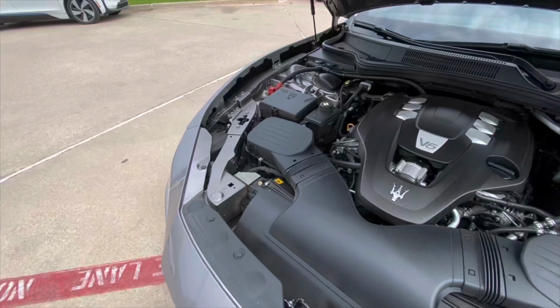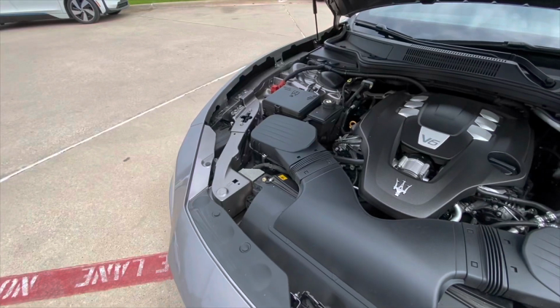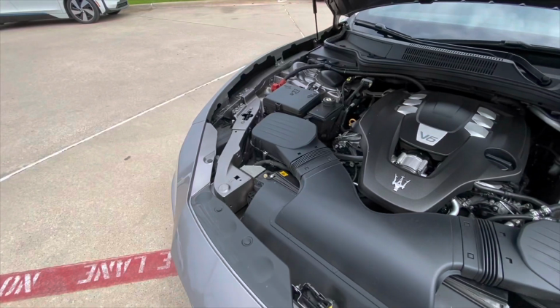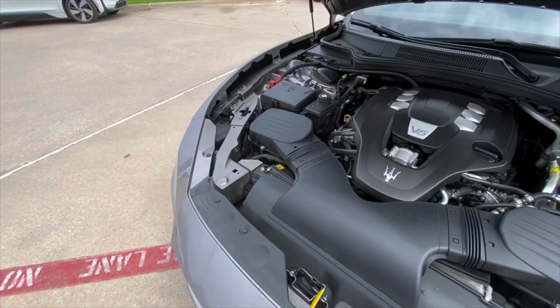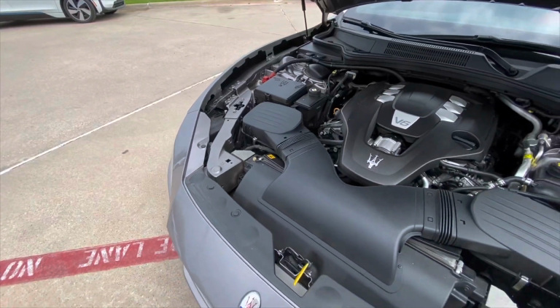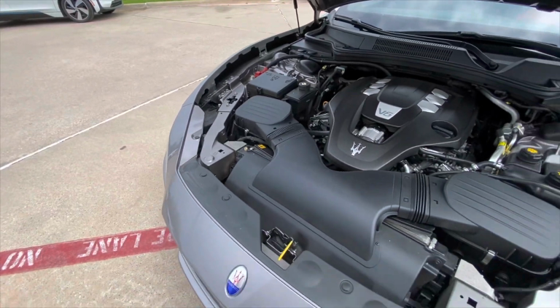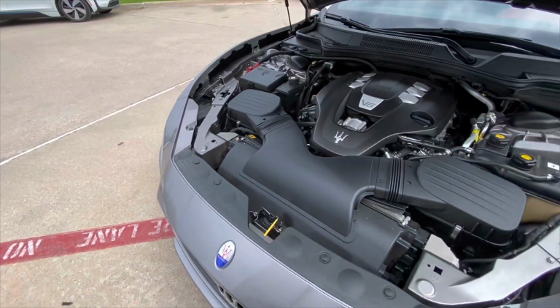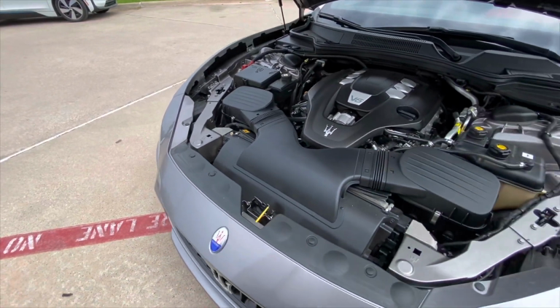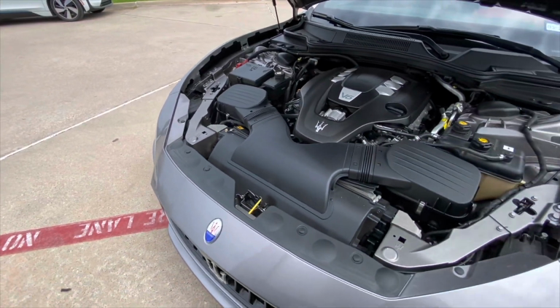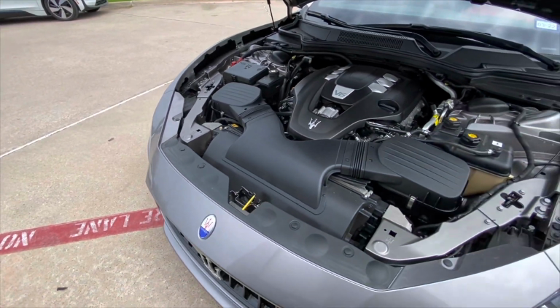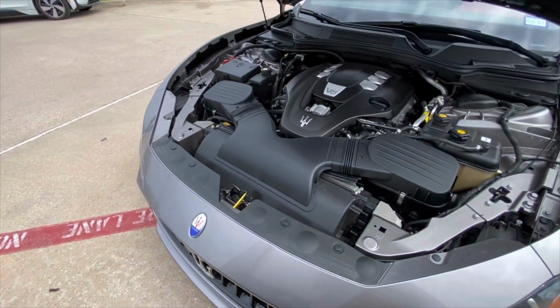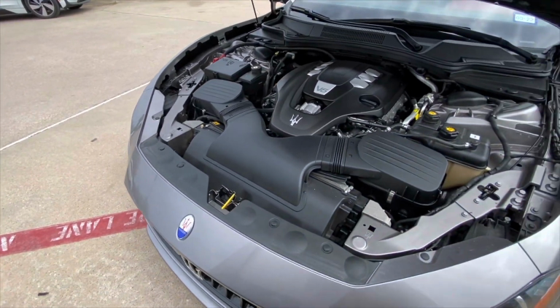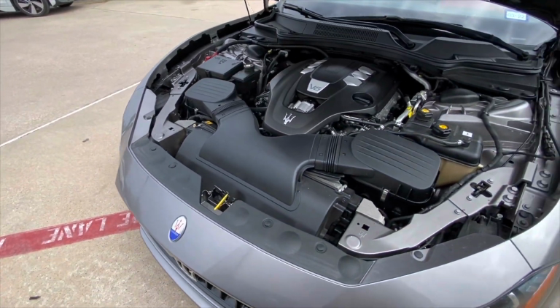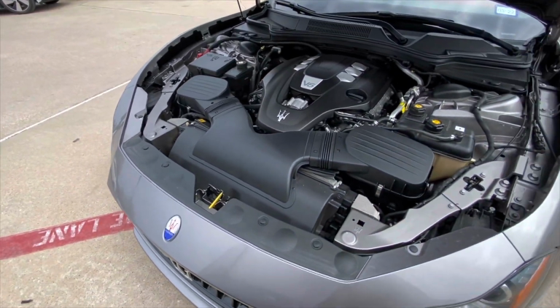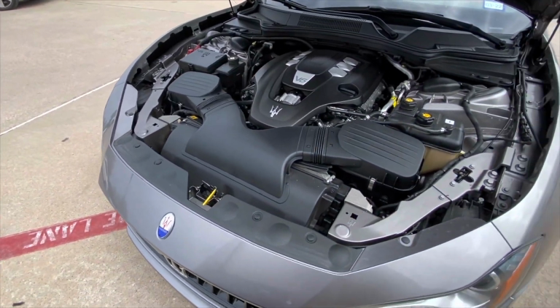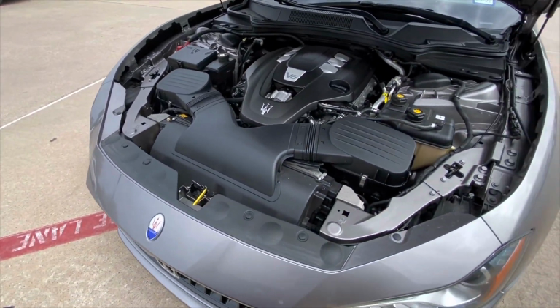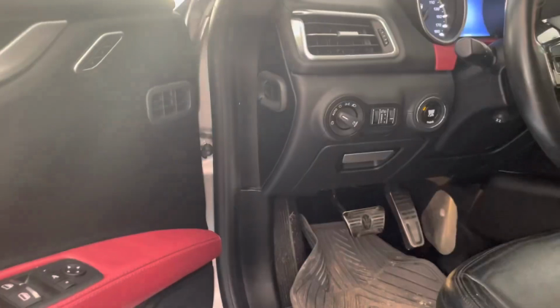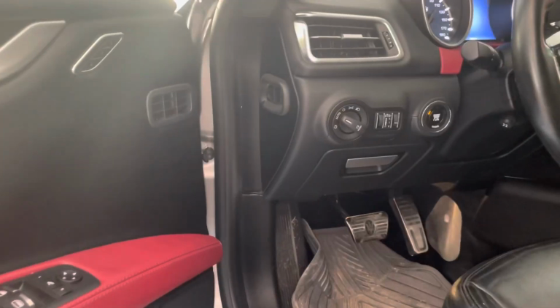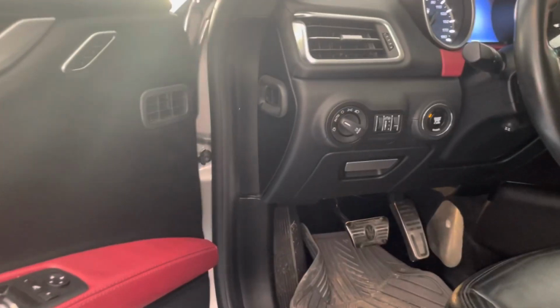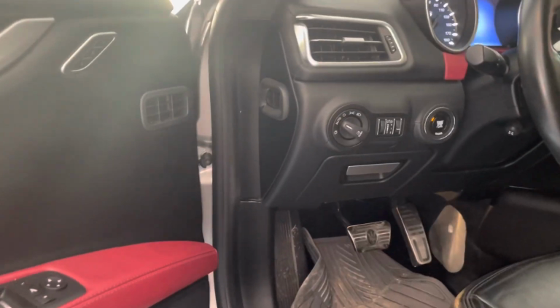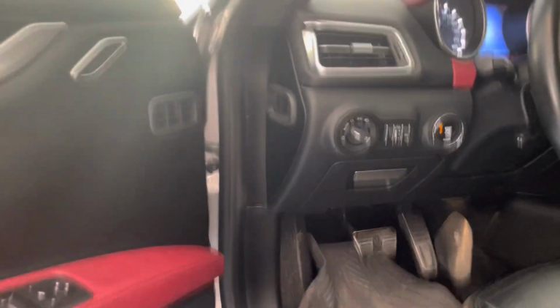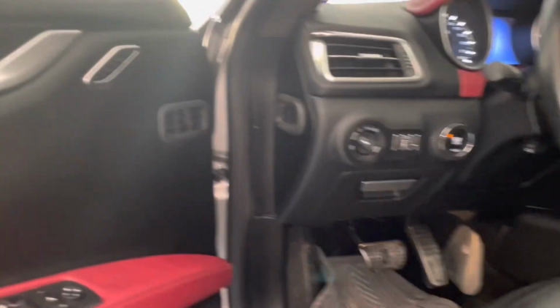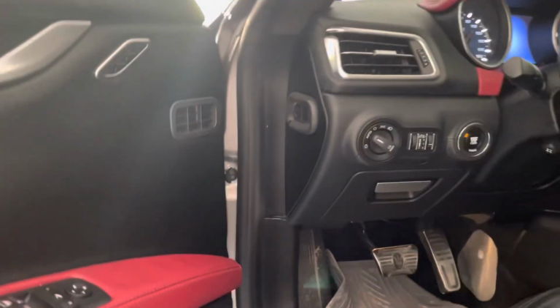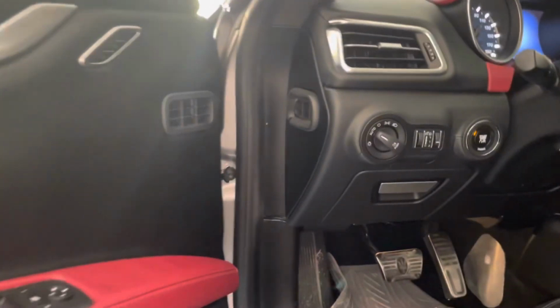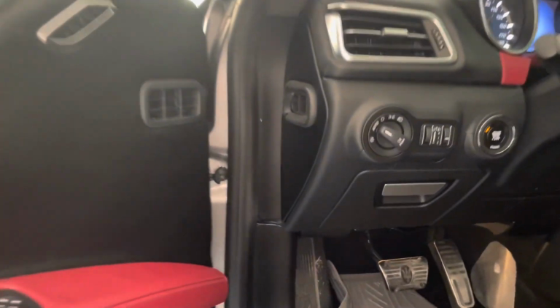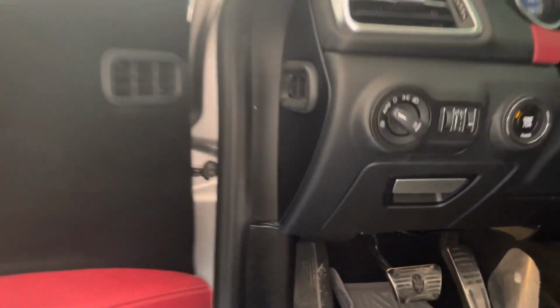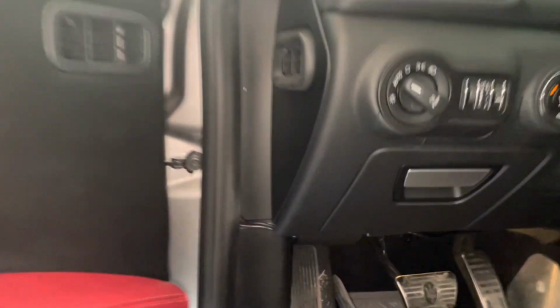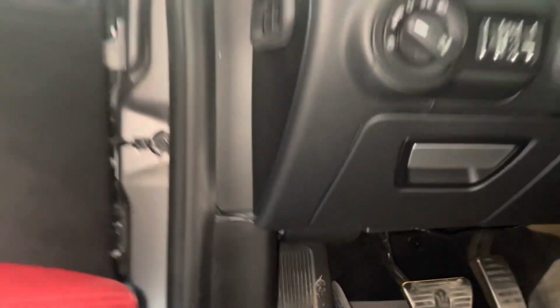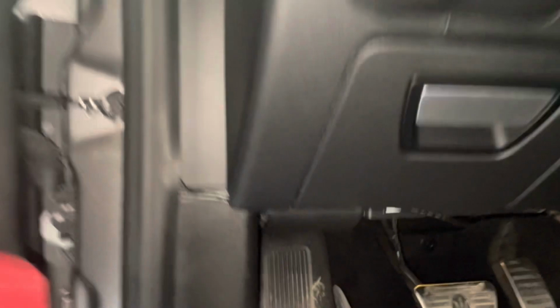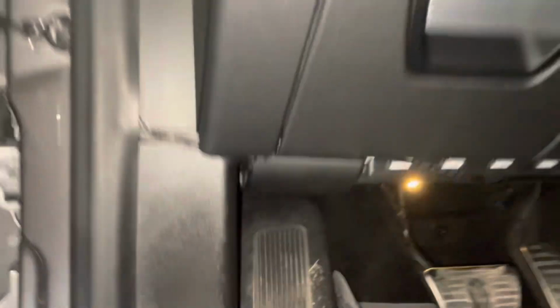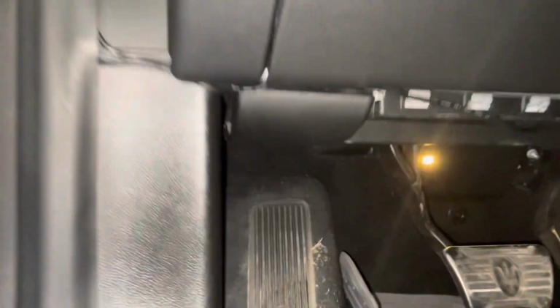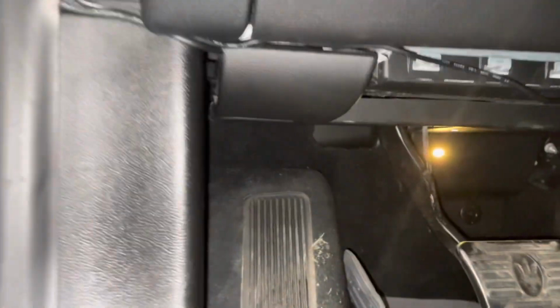Hey everyone, in this video today I'm going to show you how to check the coolant level and top off the coolant in a Maserati Ghibli.